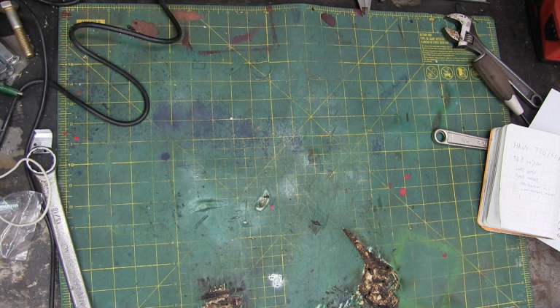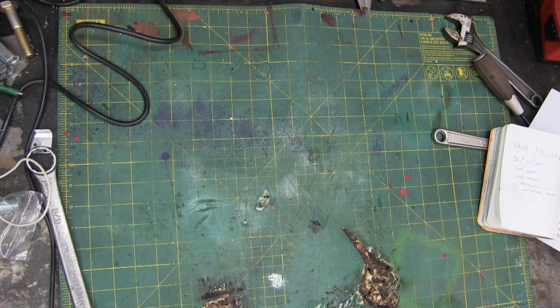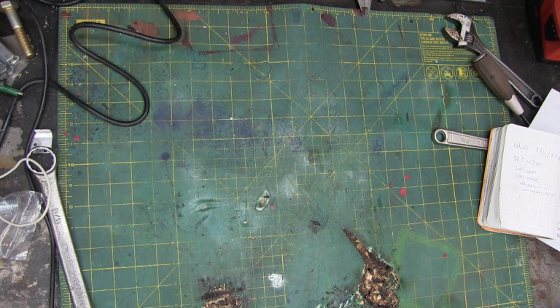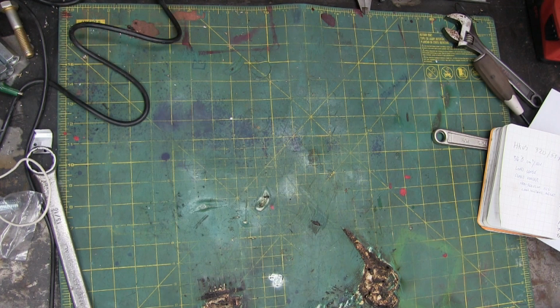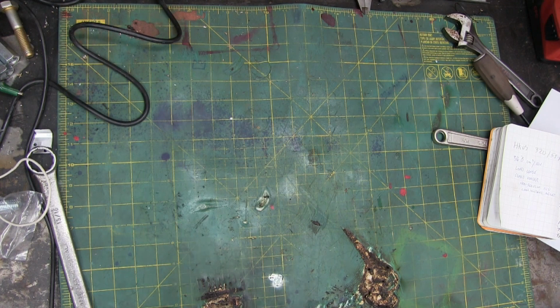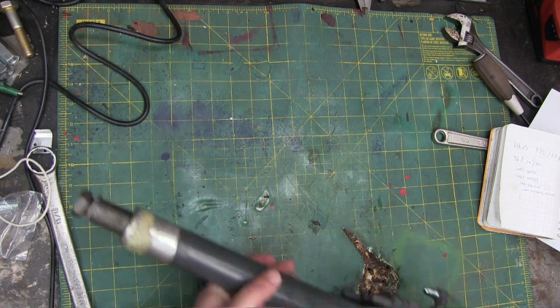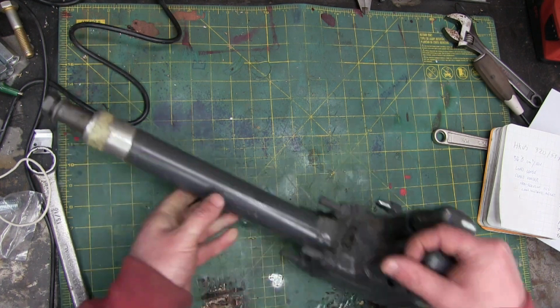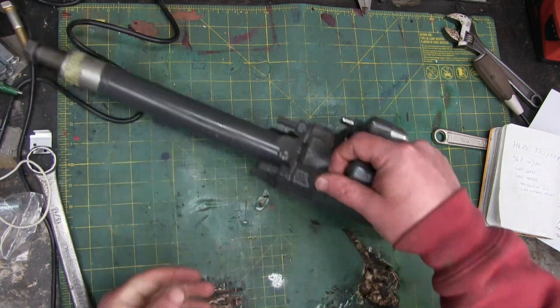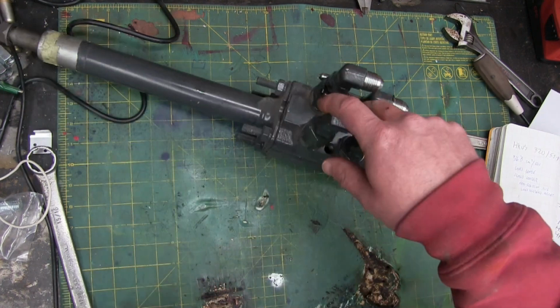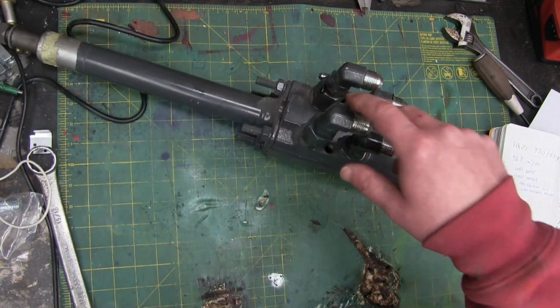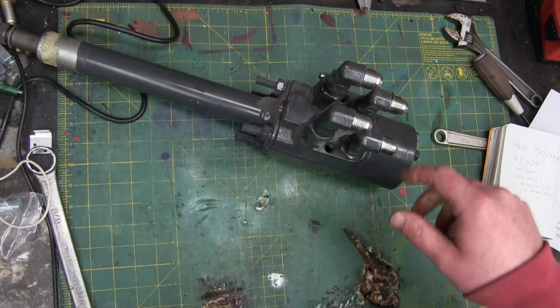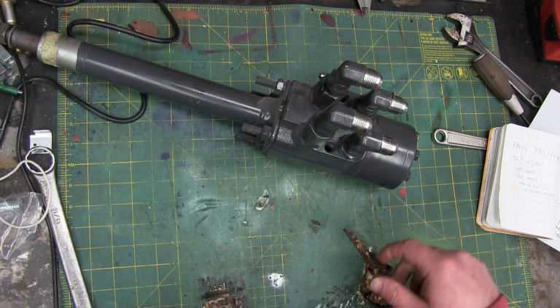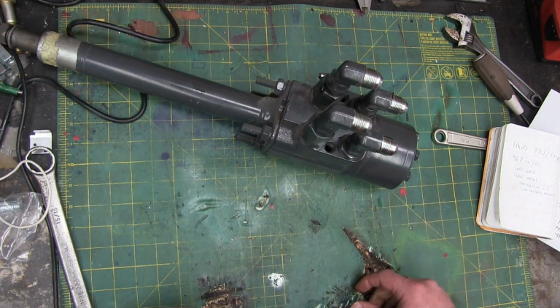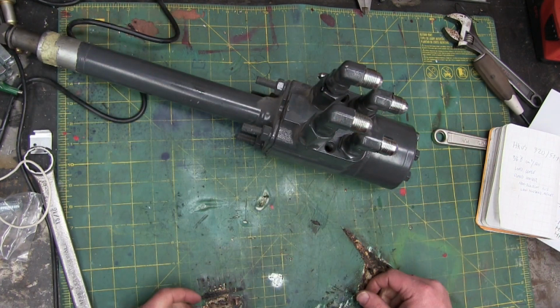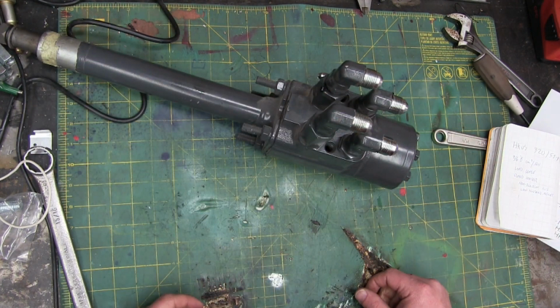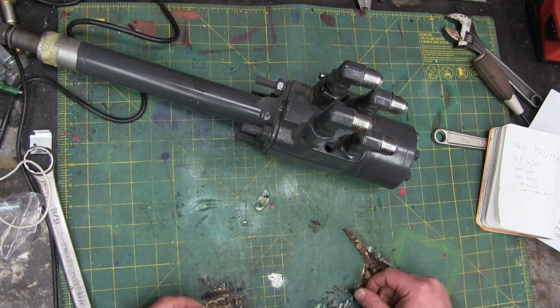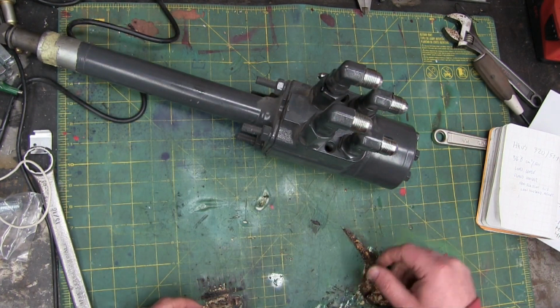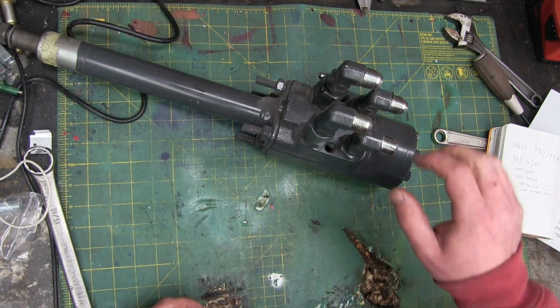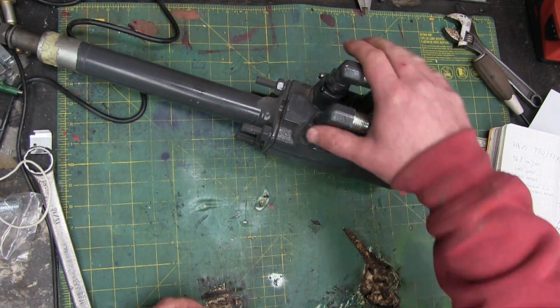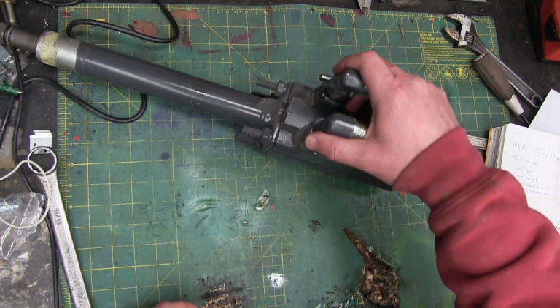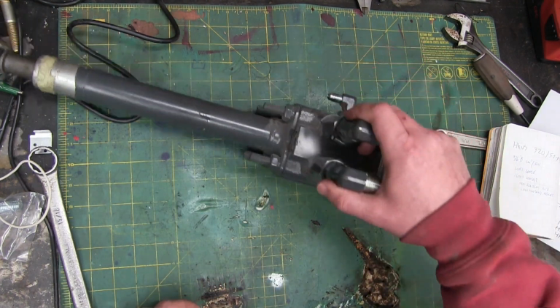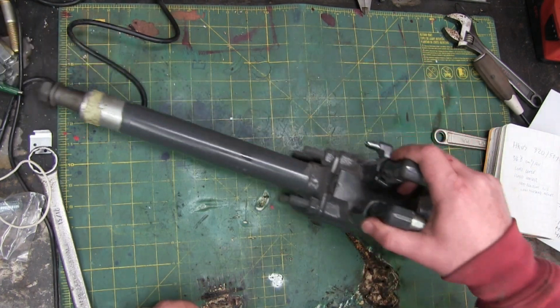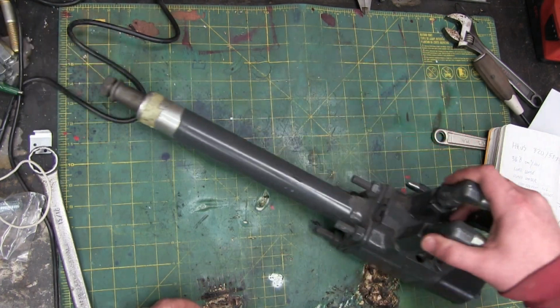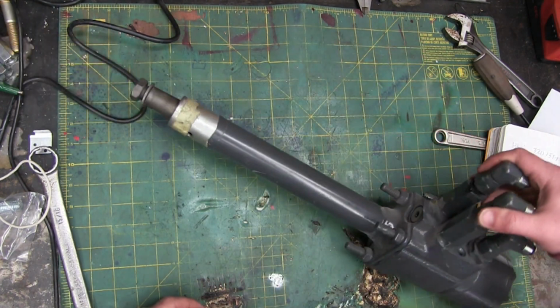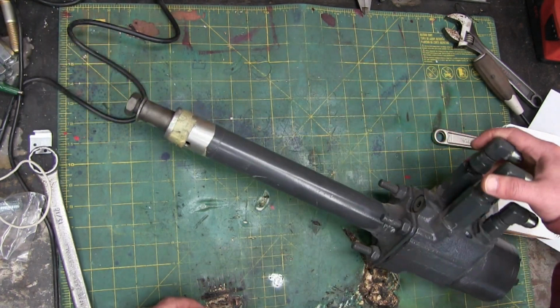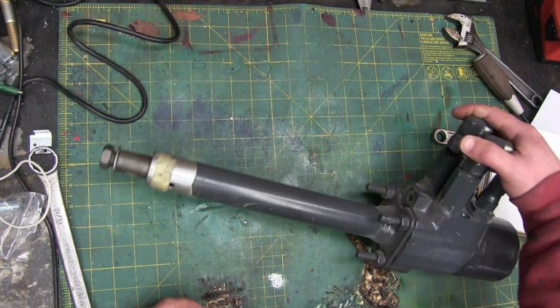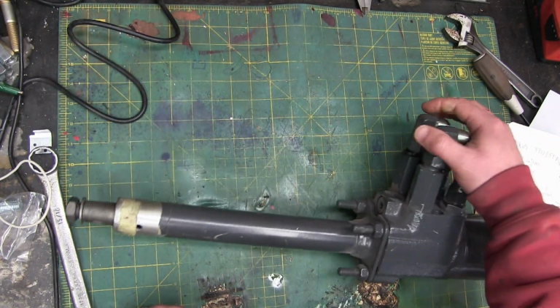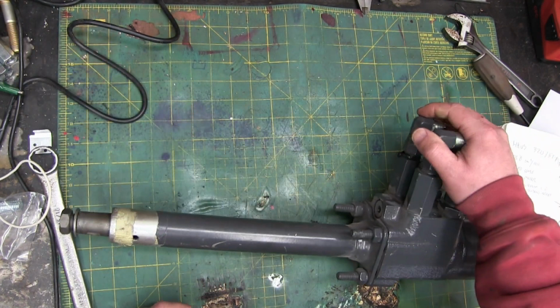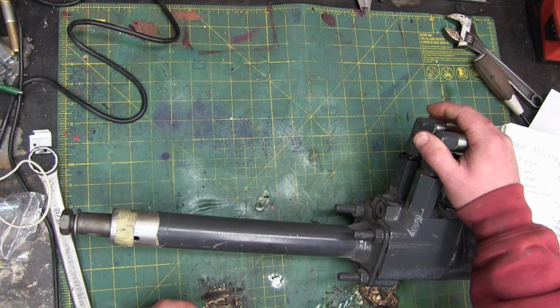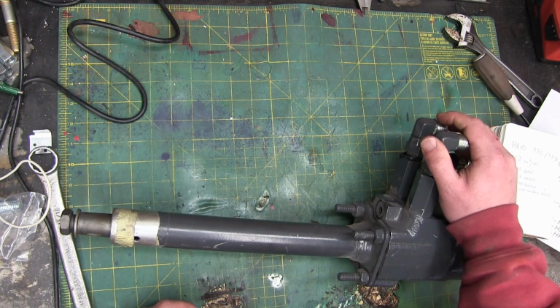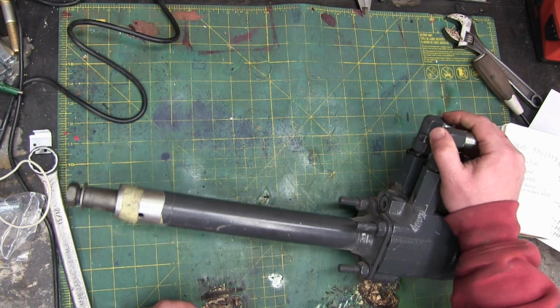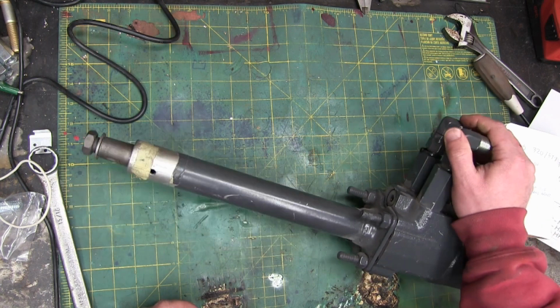Gentlemen! Welcome back to the shop. What do you make of that? Well, I'll give you a clue.